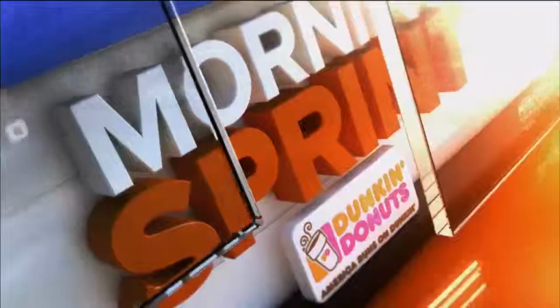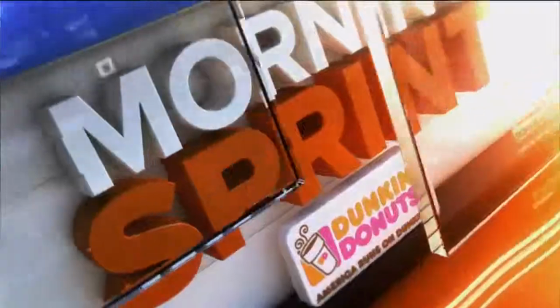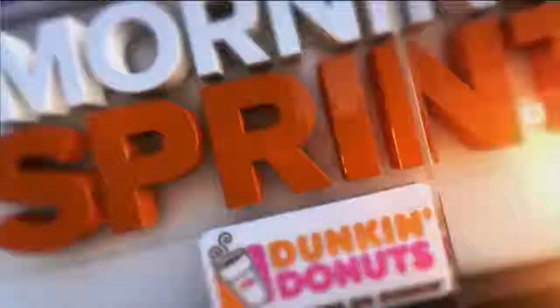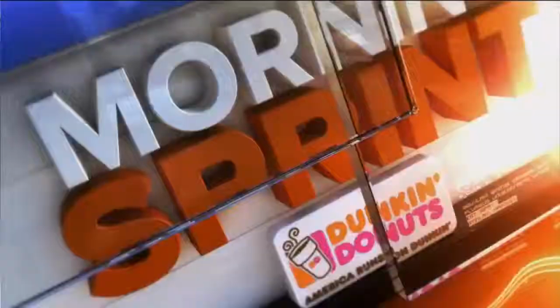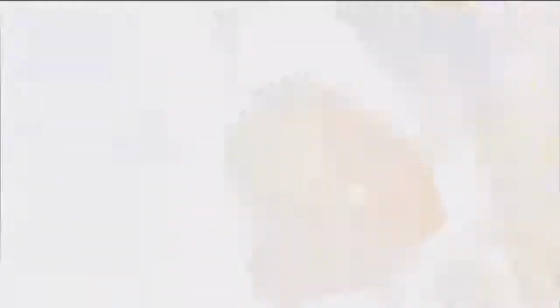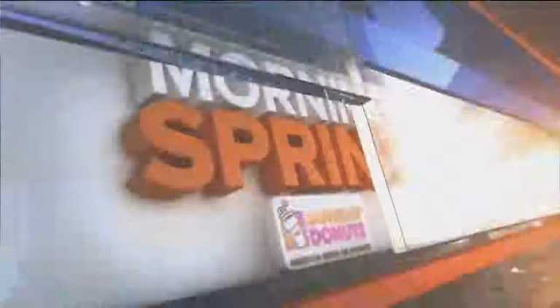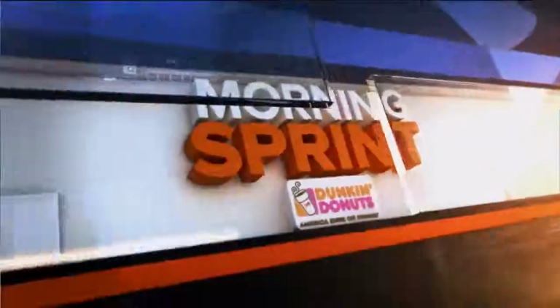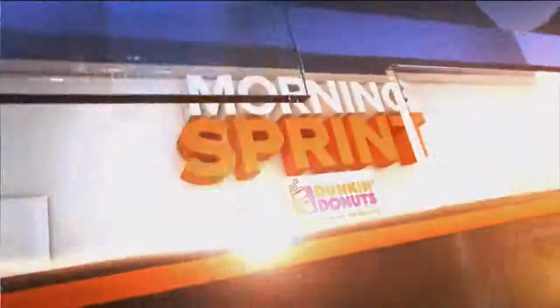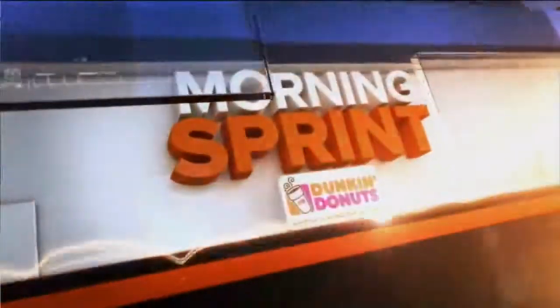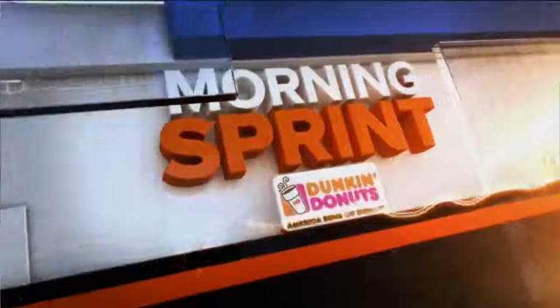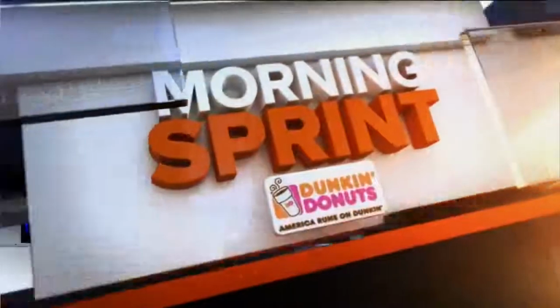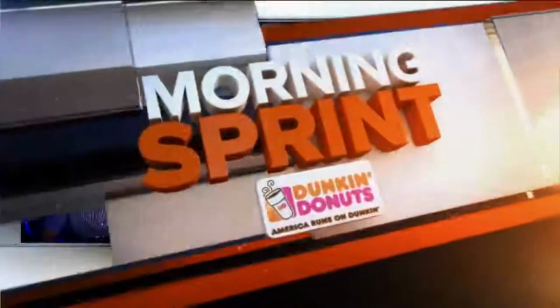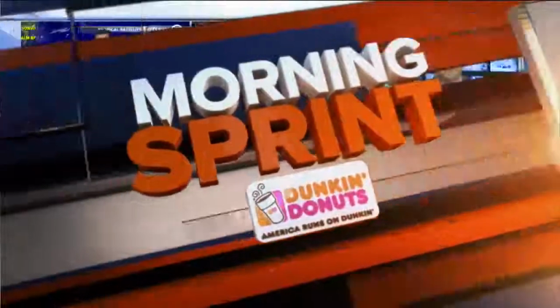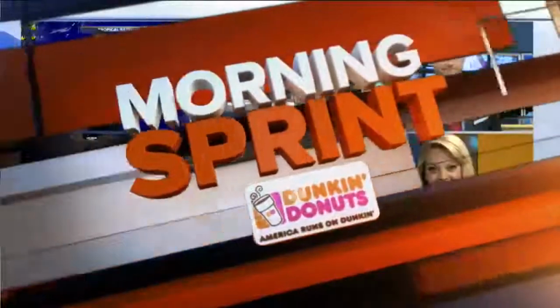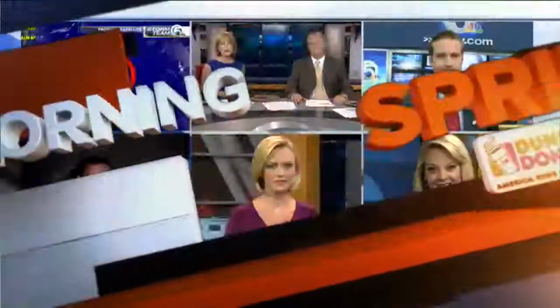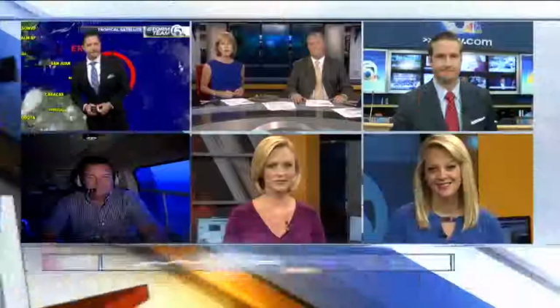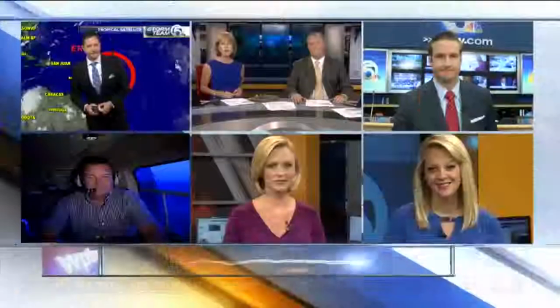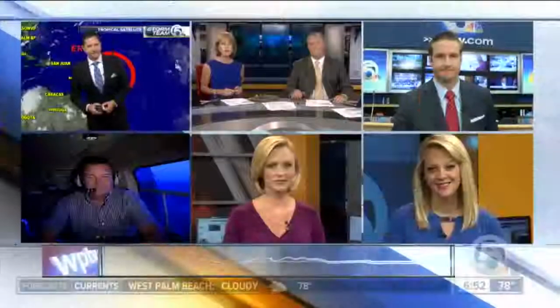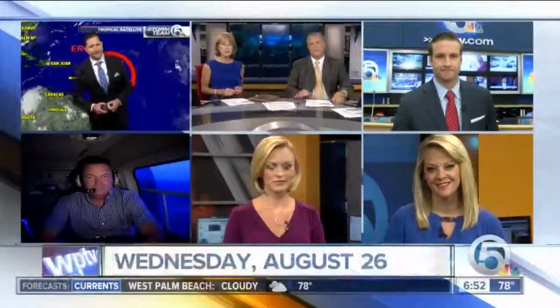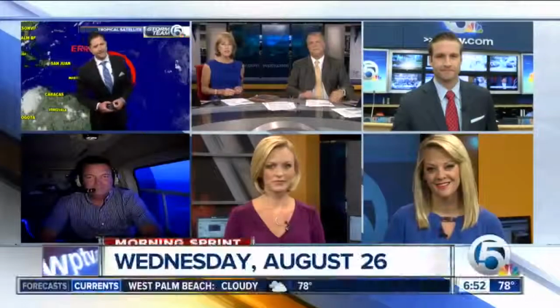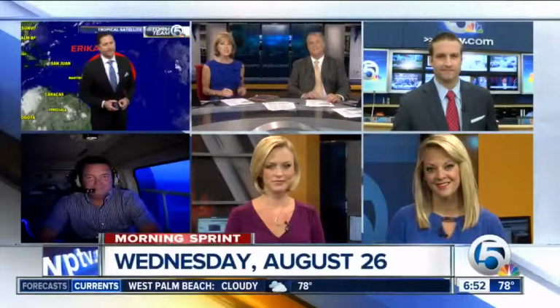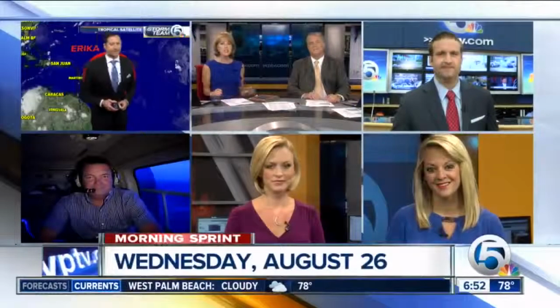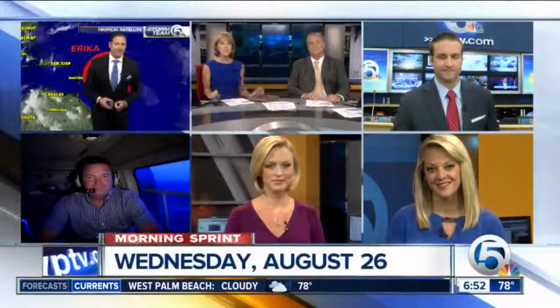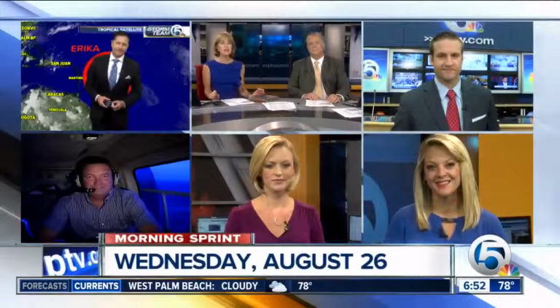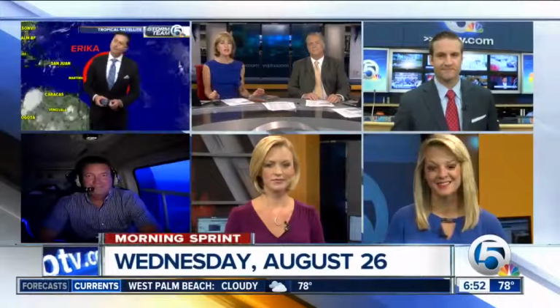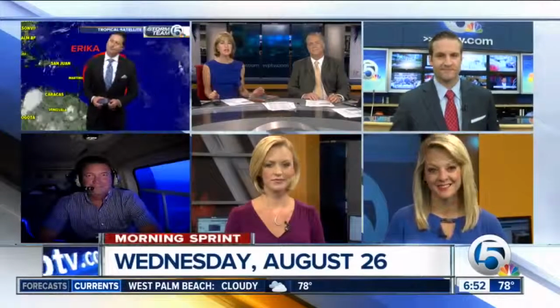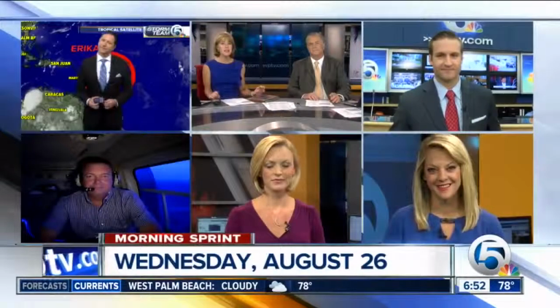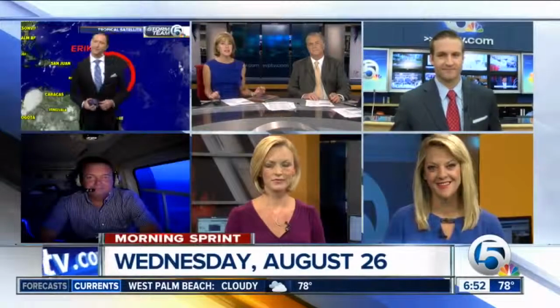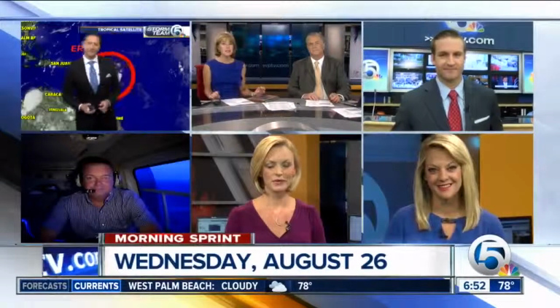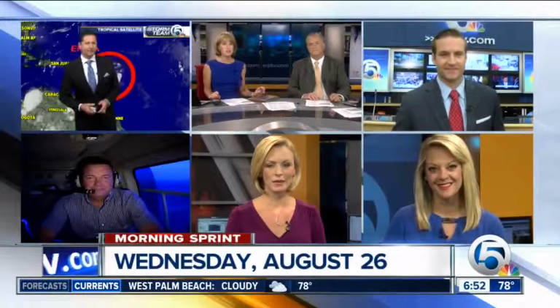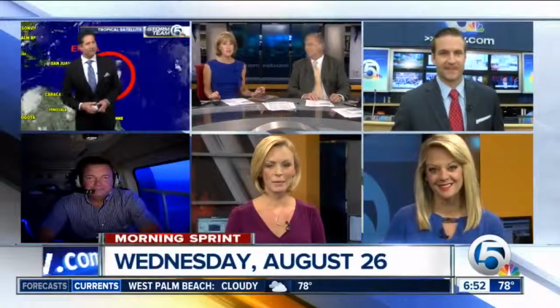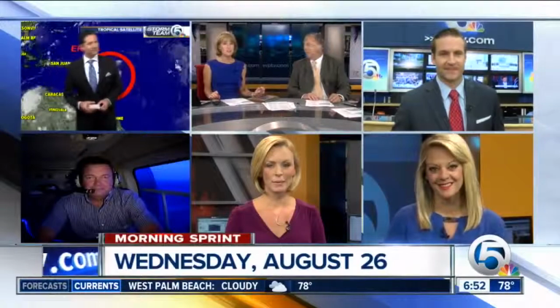It's 6:52 and we have all the news, weather and traffic you need to start your day right in the morning sprint.